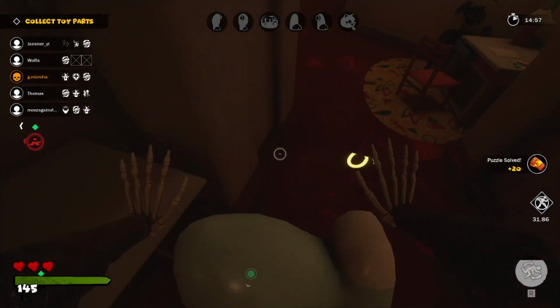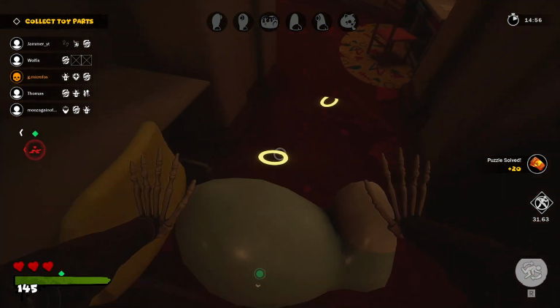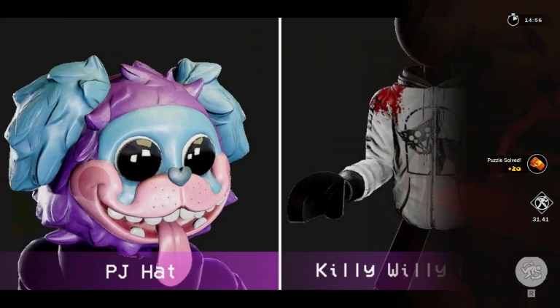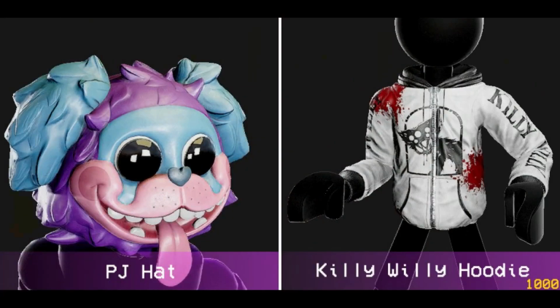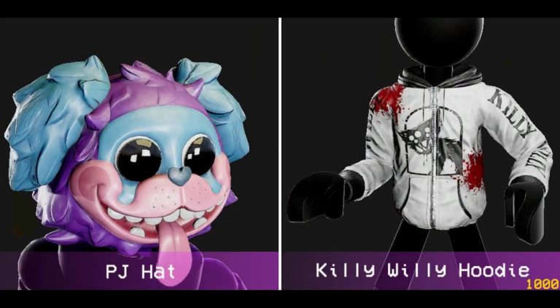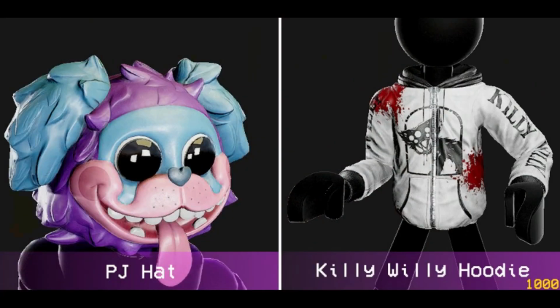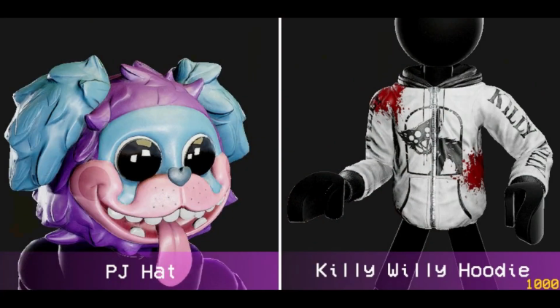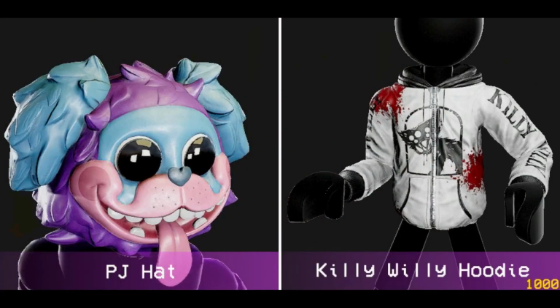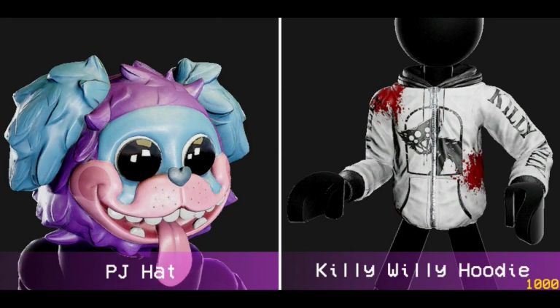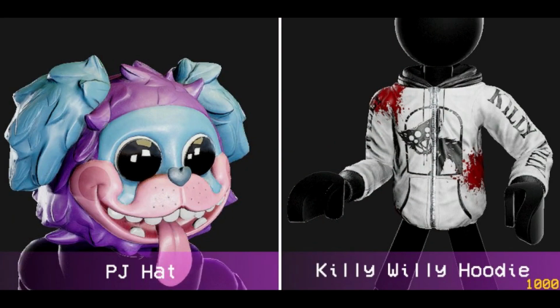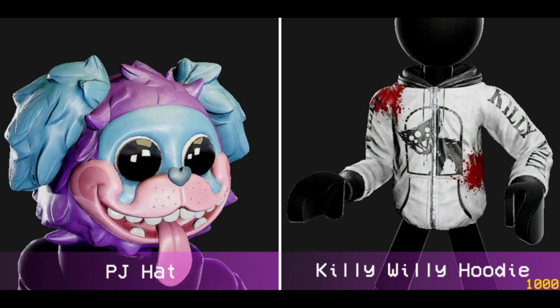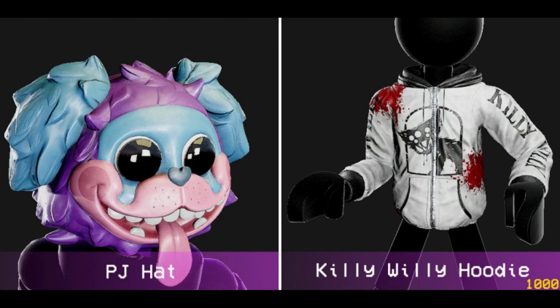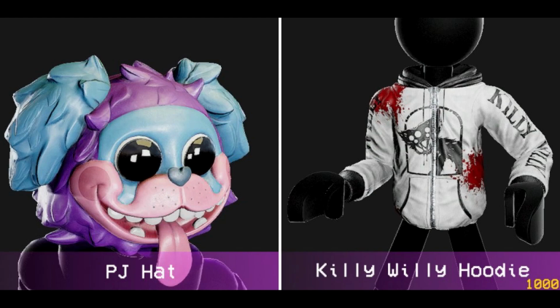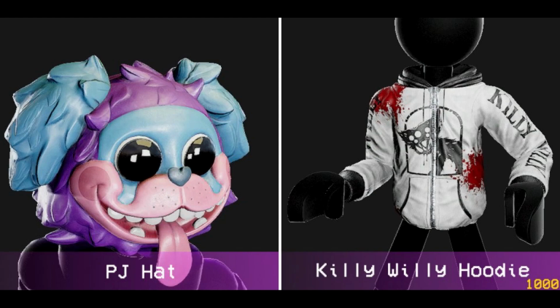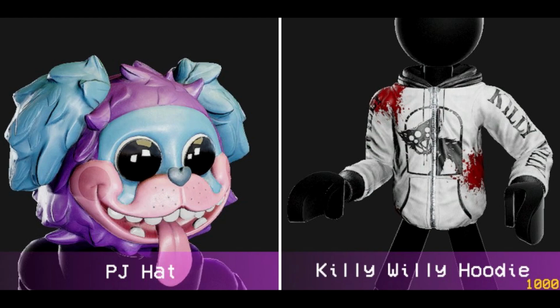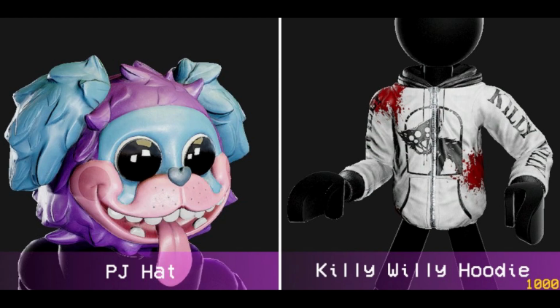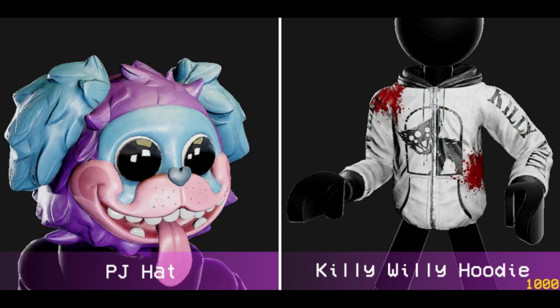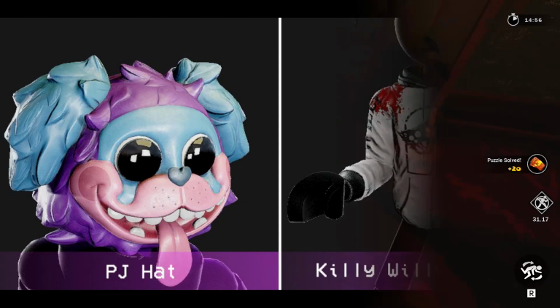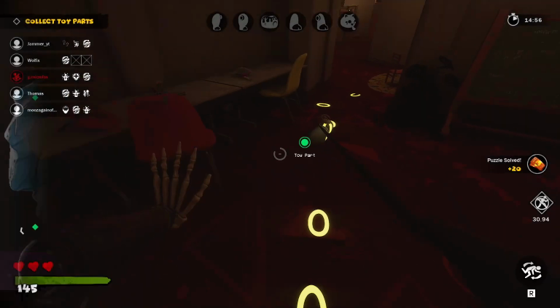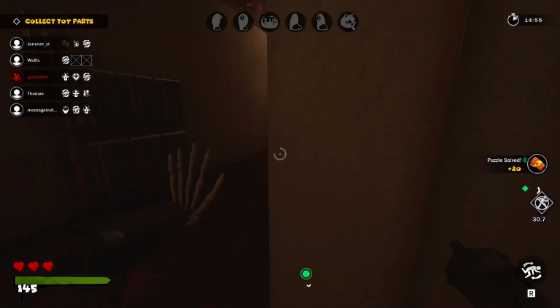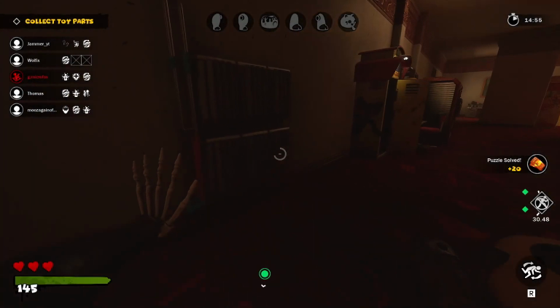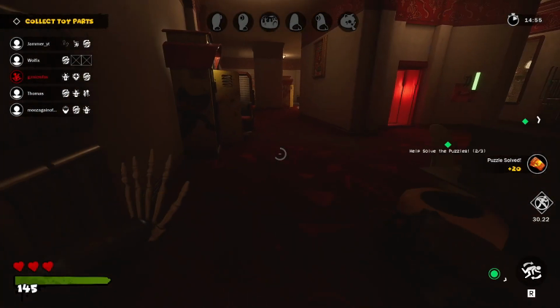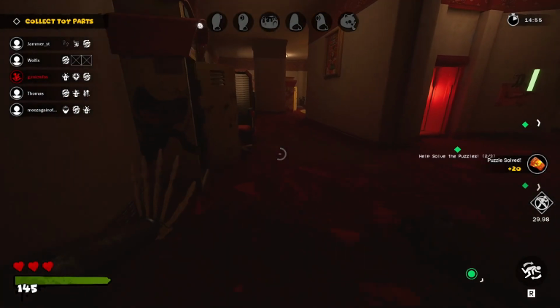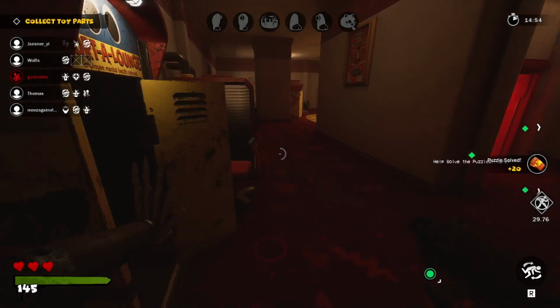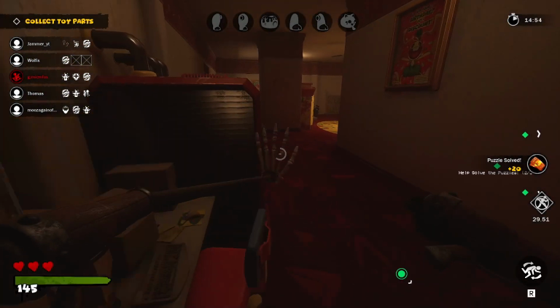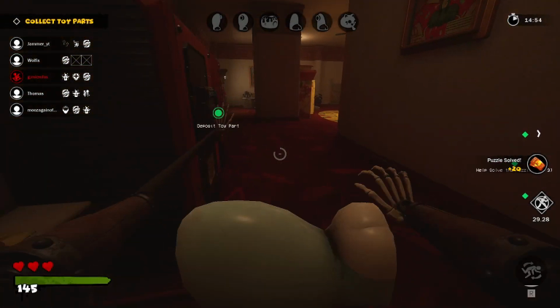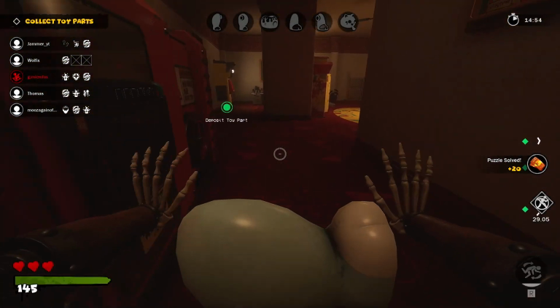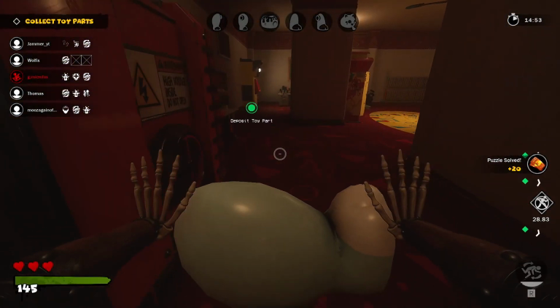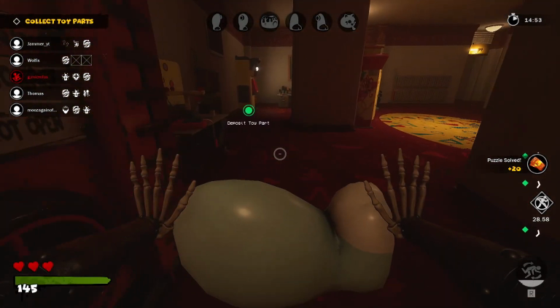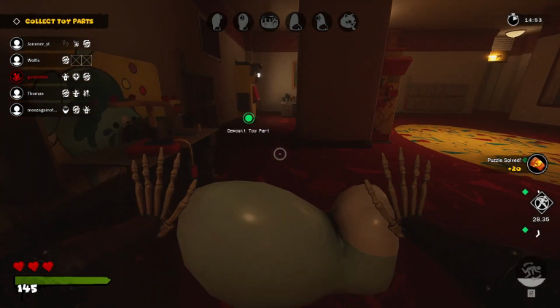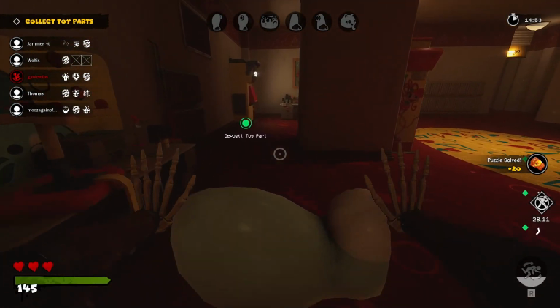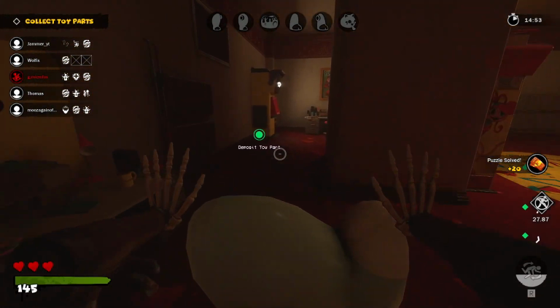This hoodie got leaked earlier with a PJ hat, so I don't know if we are gonna see the PJ hat in the future. But right now it isn't in the shop.